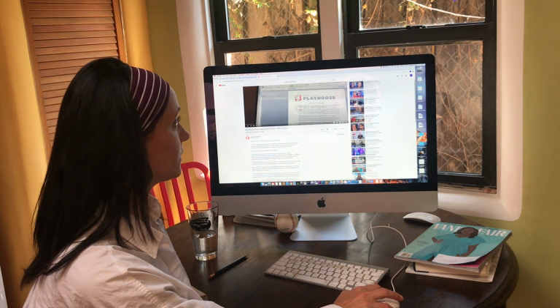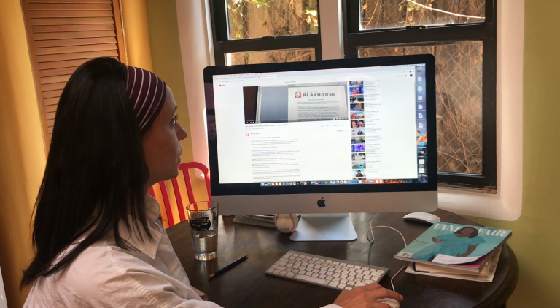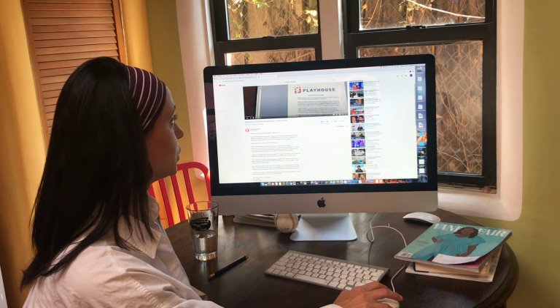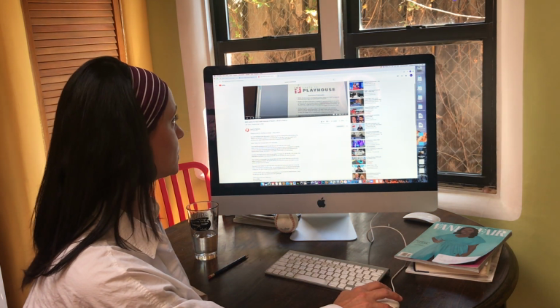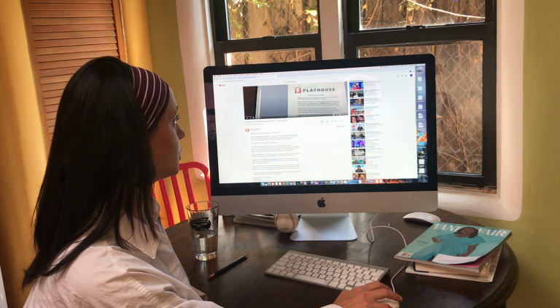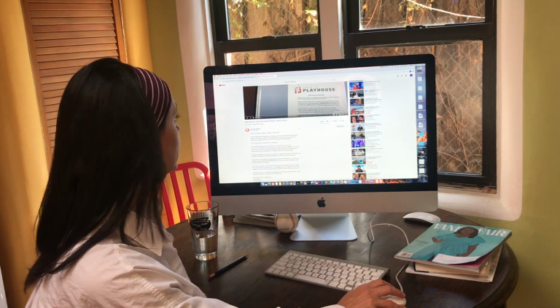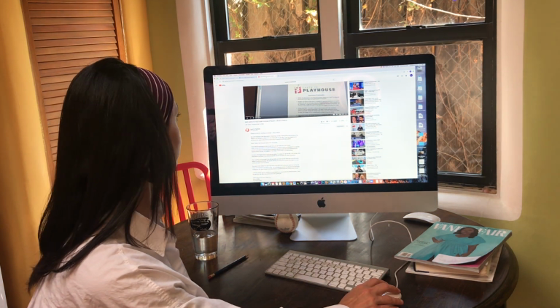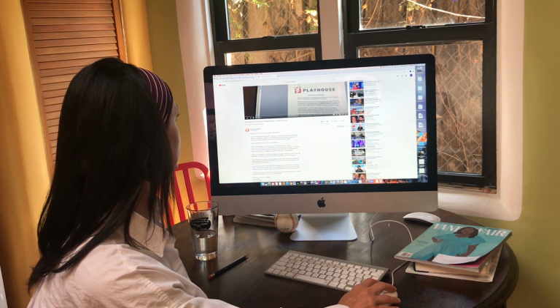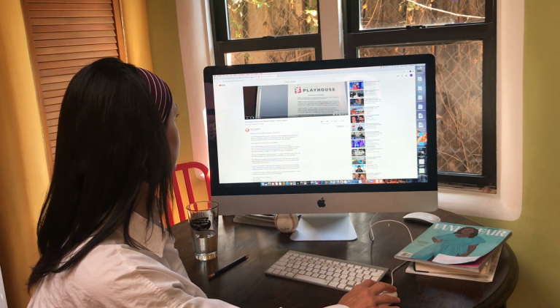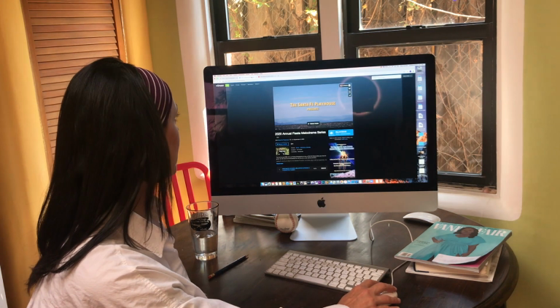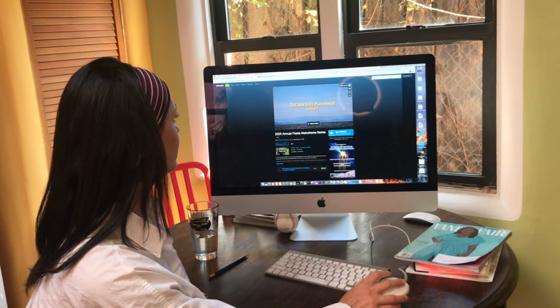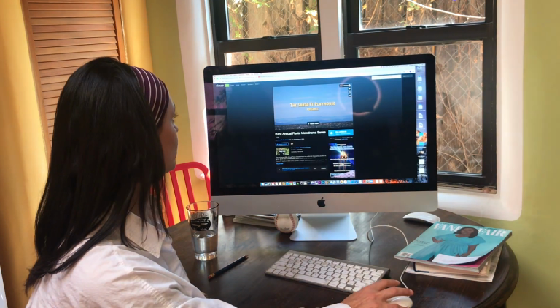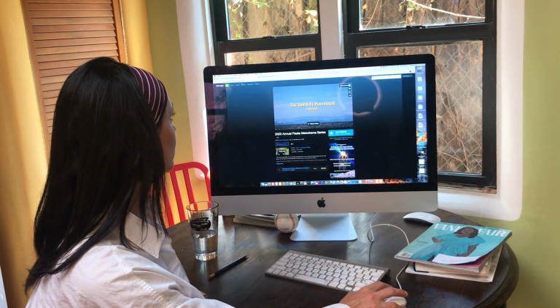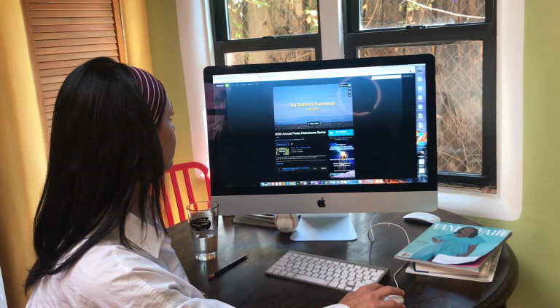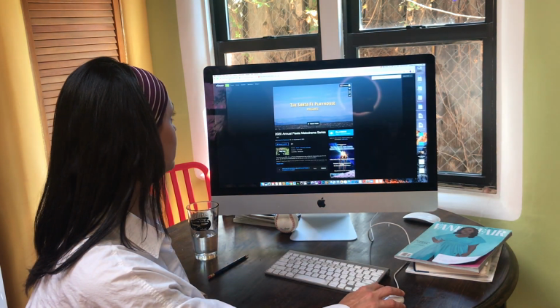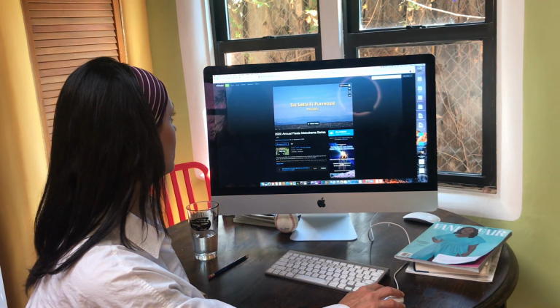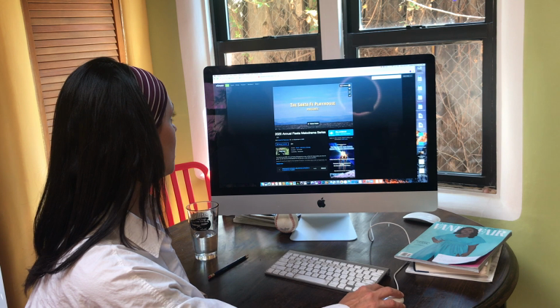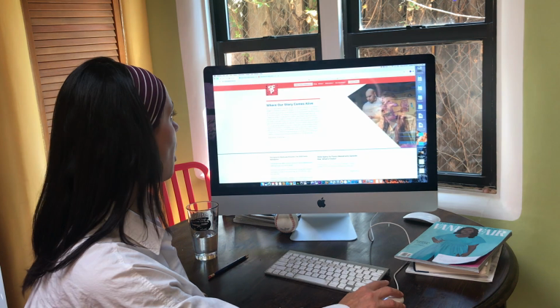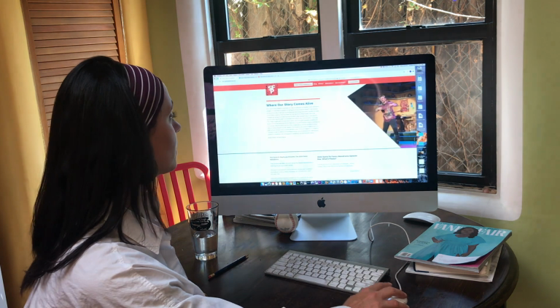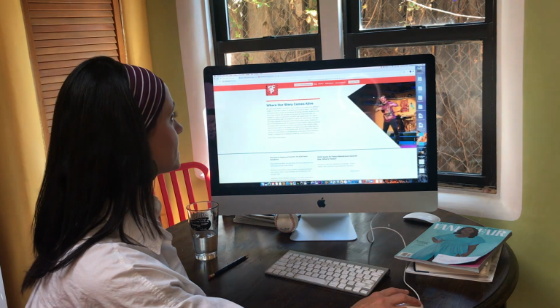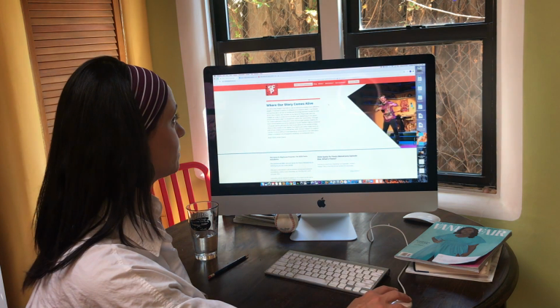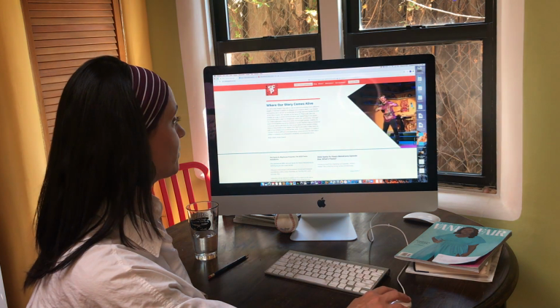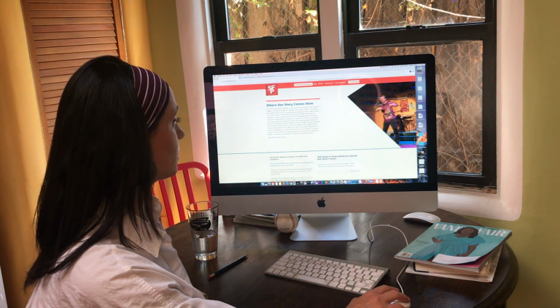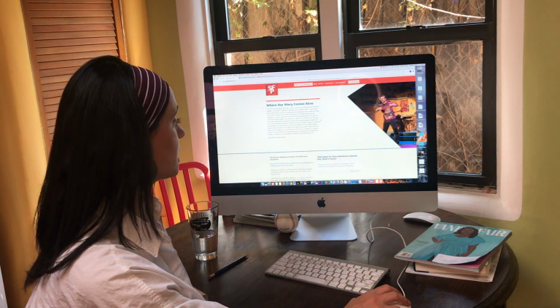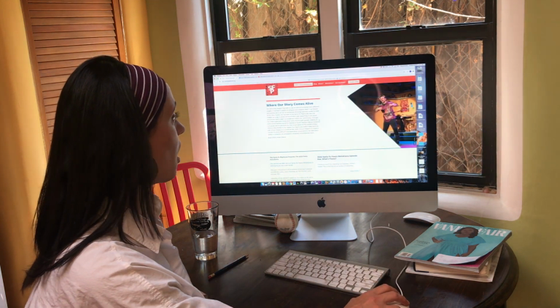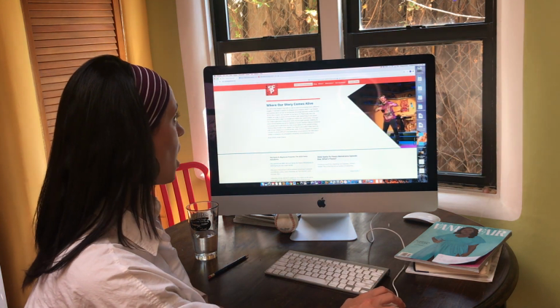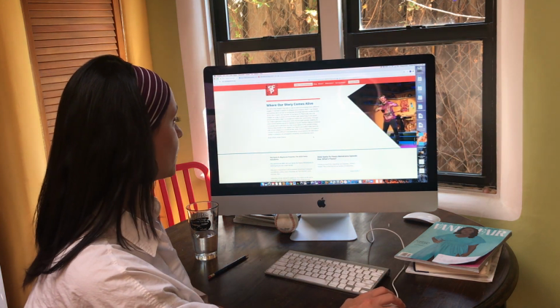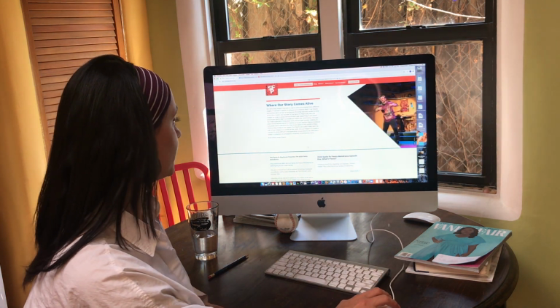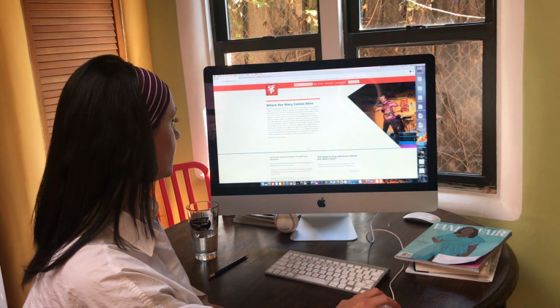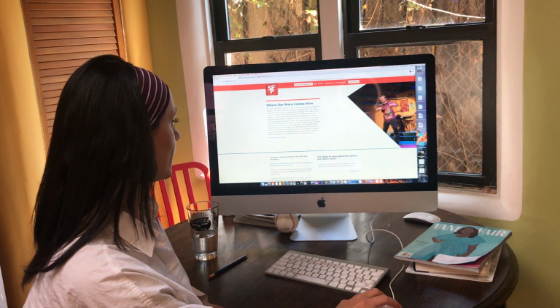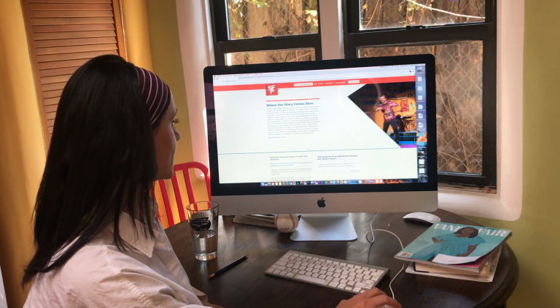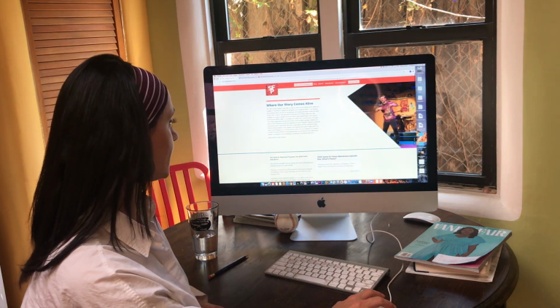Live, you go to YouTube. If you miss it live, you go to our Vimeo. All of this can be found on the website.